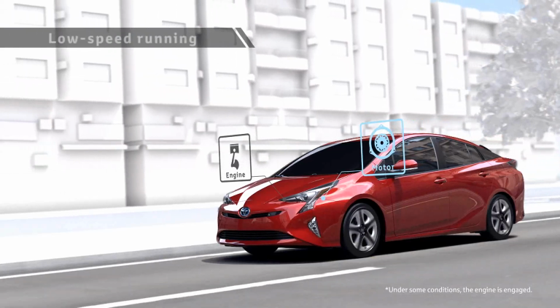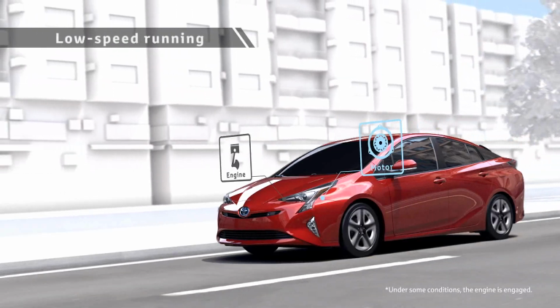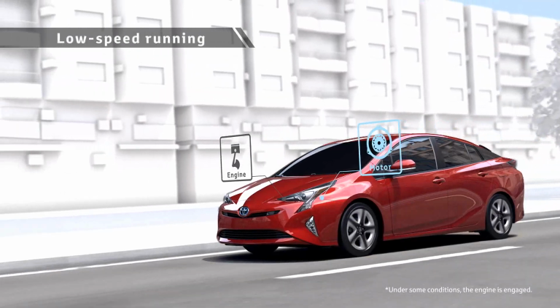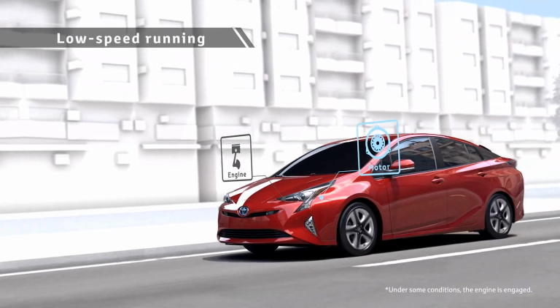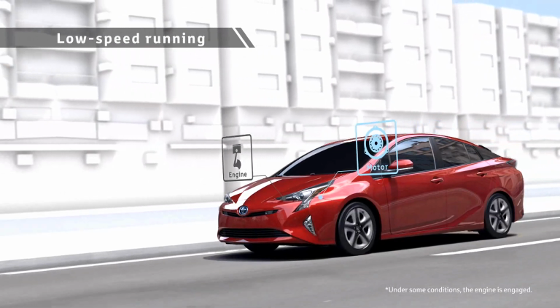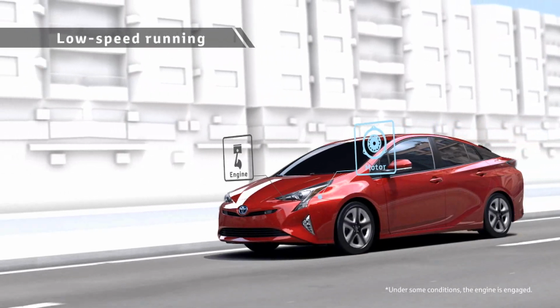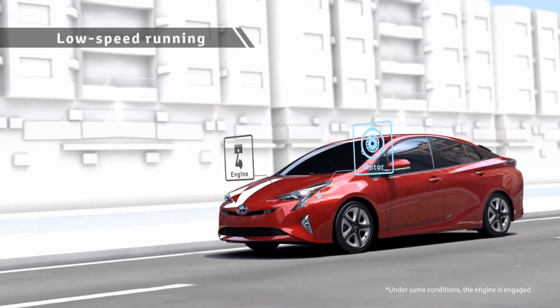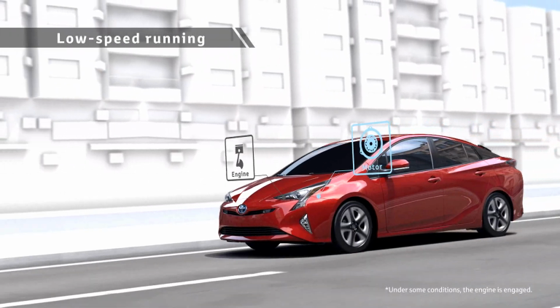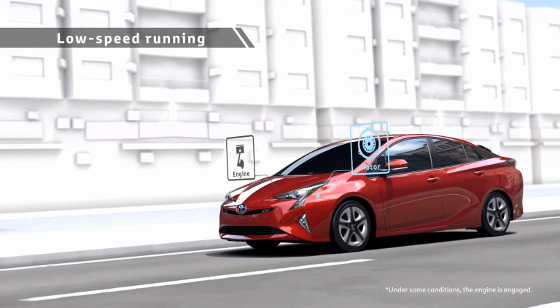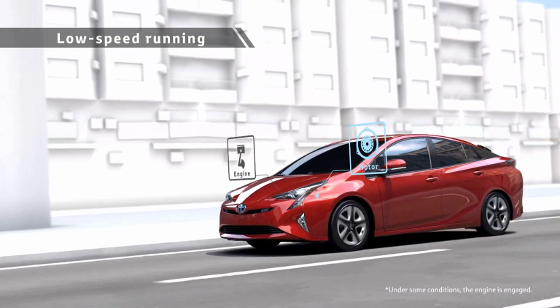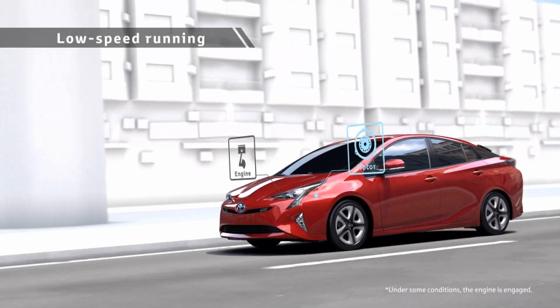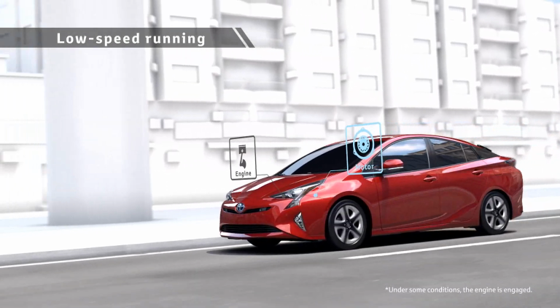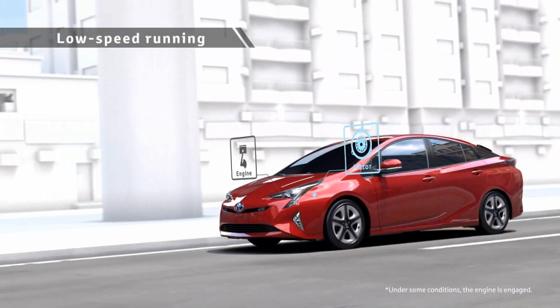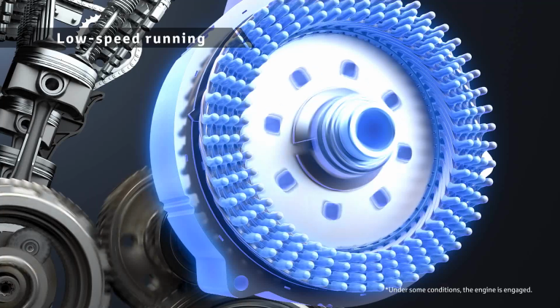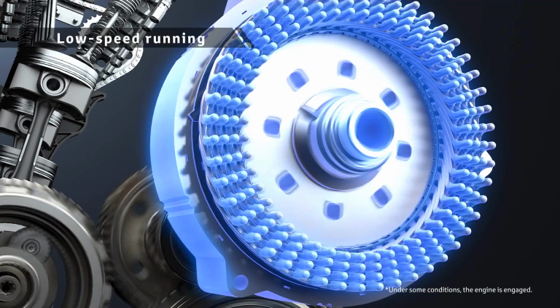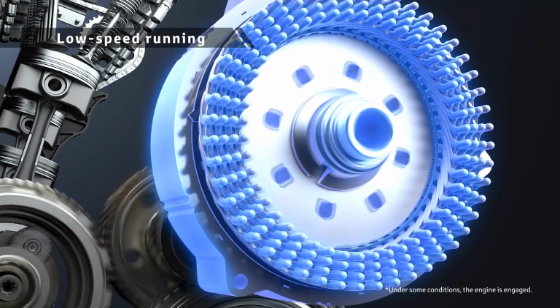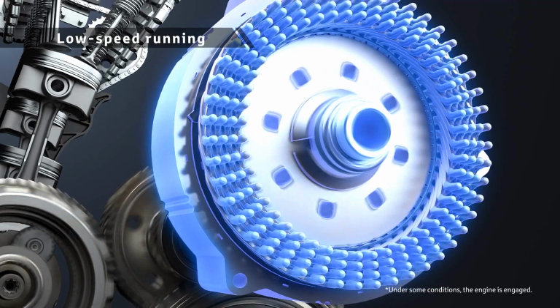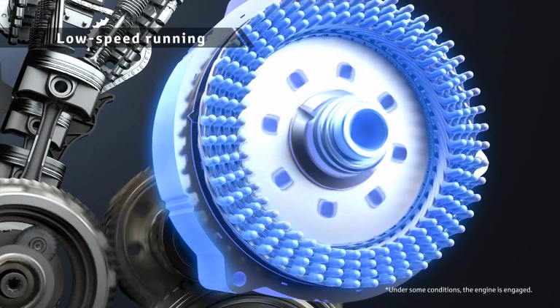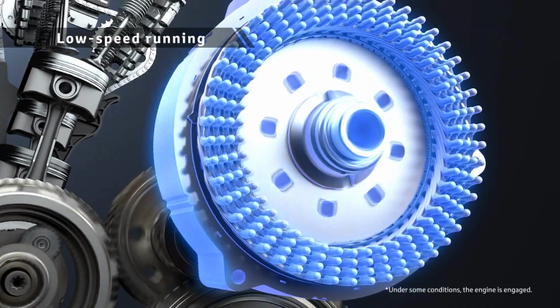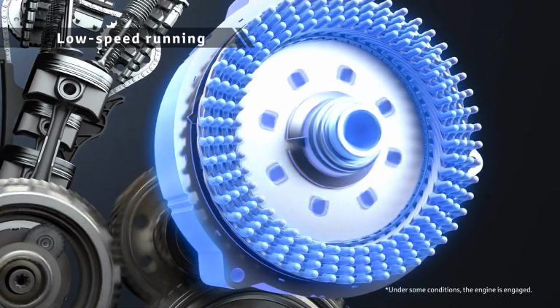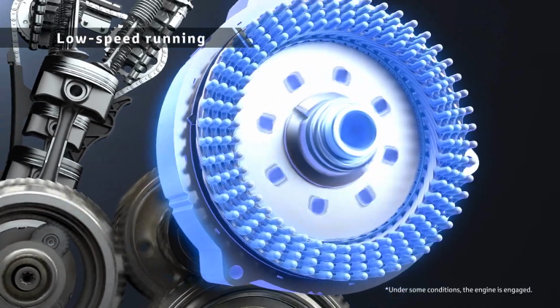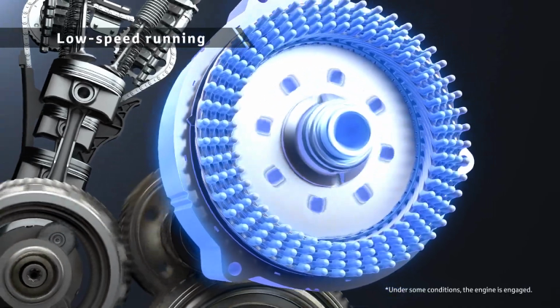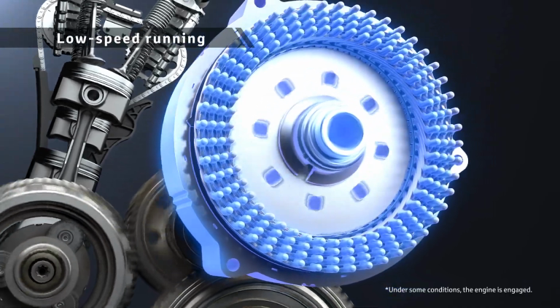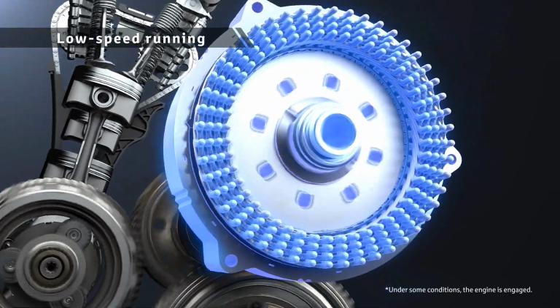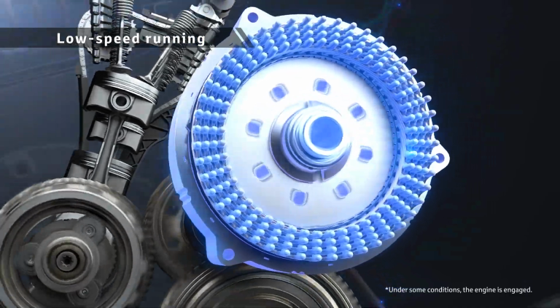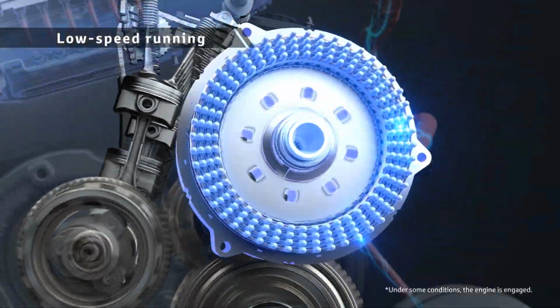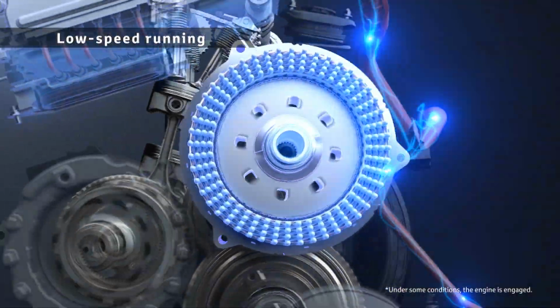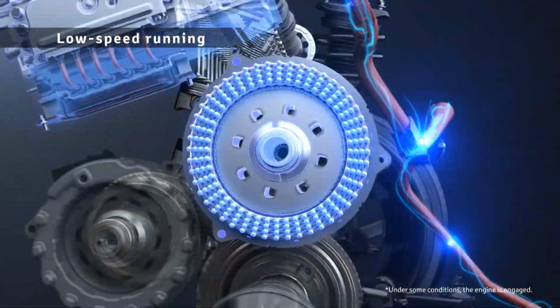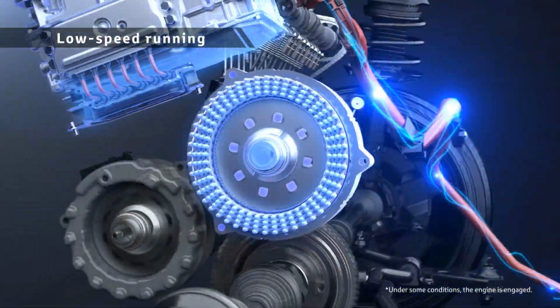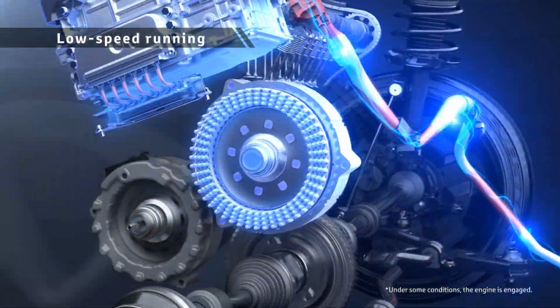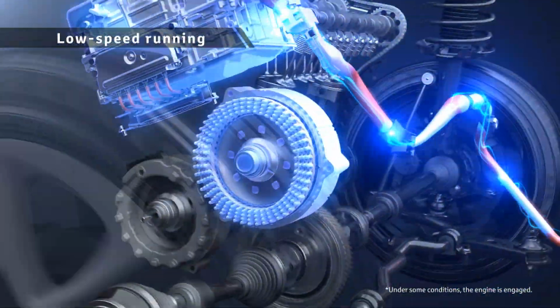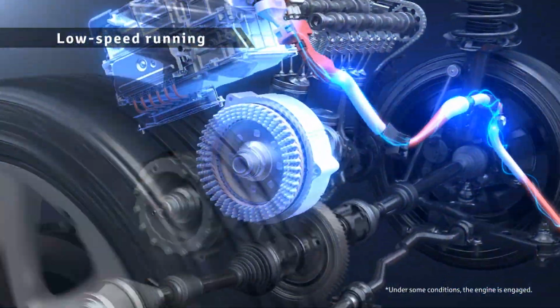For driving at low speed, the motor is used to achieve low fuel consumption.